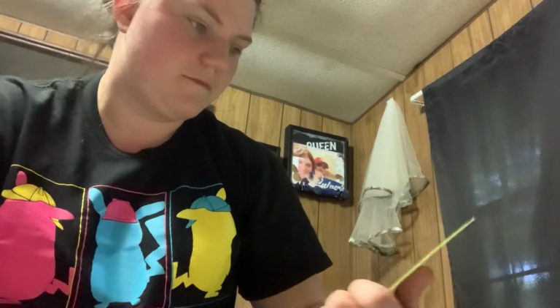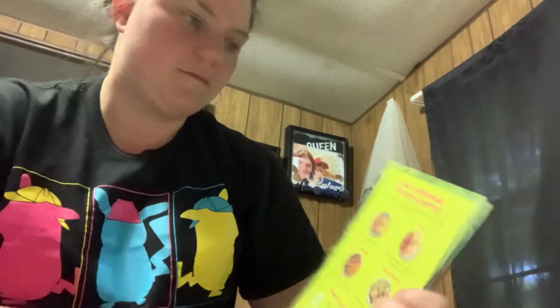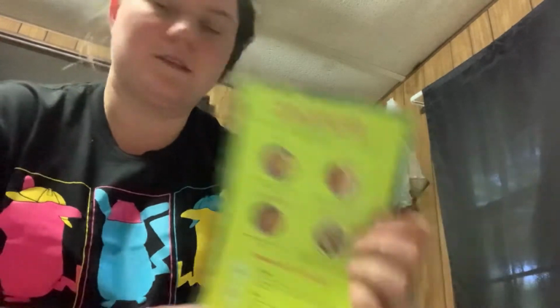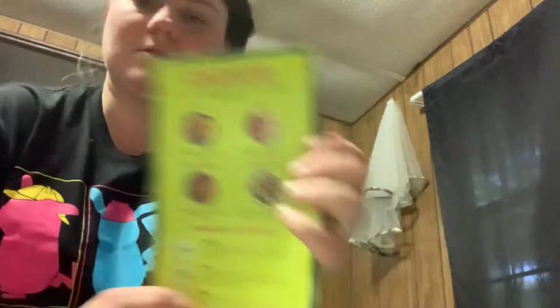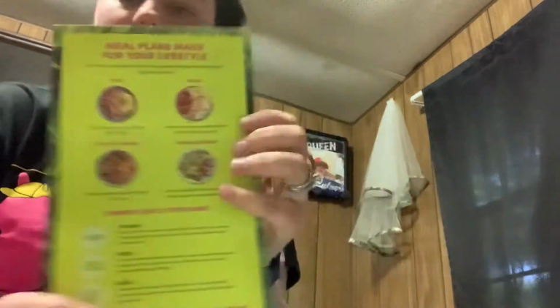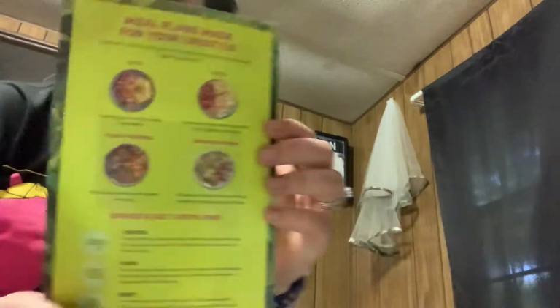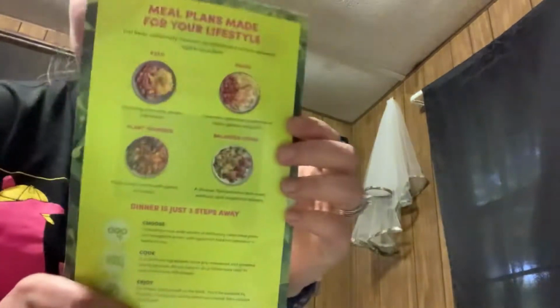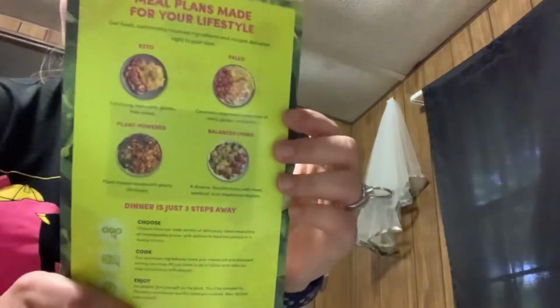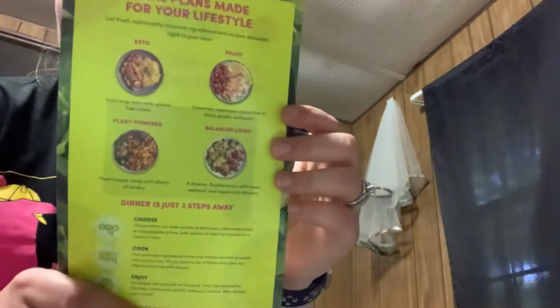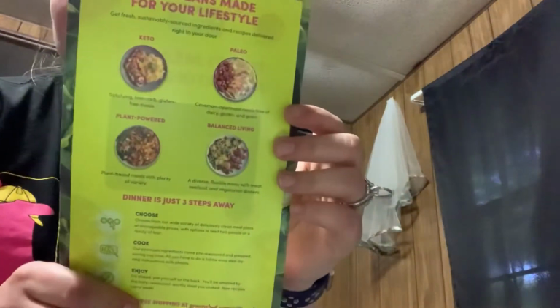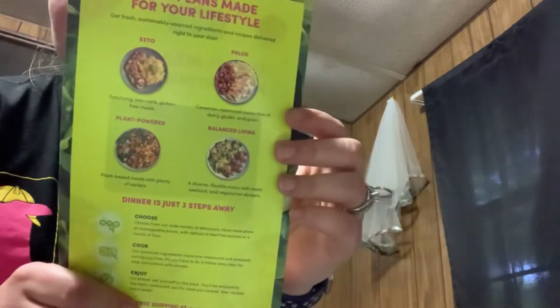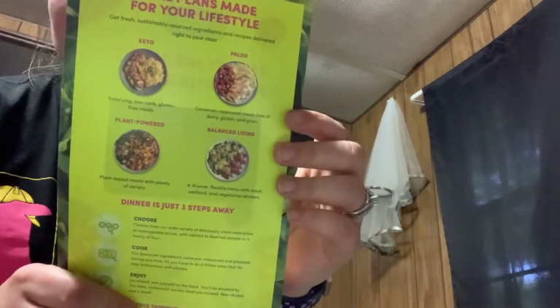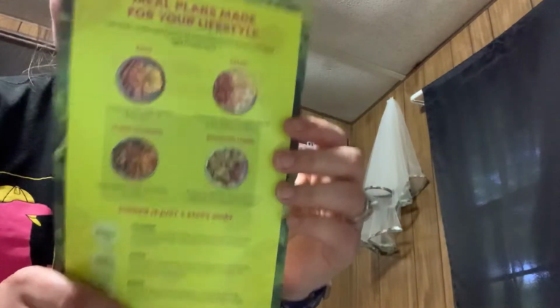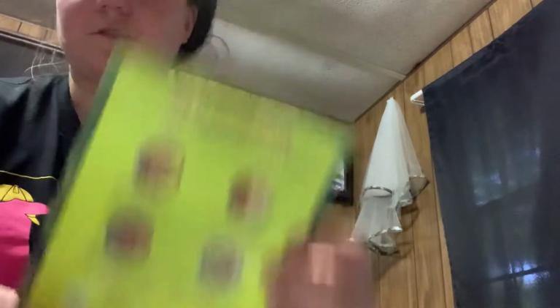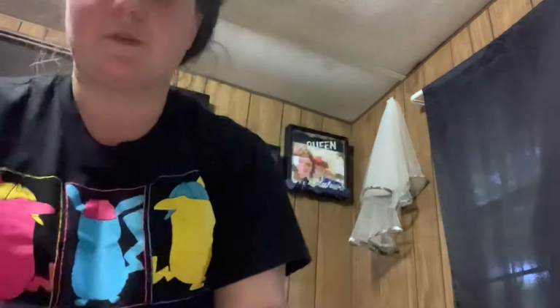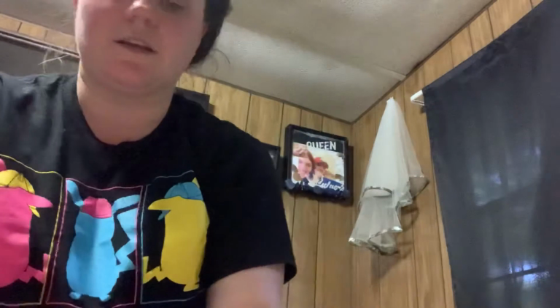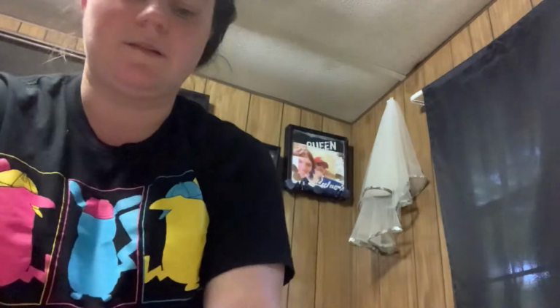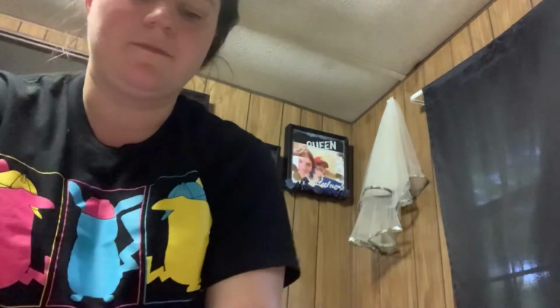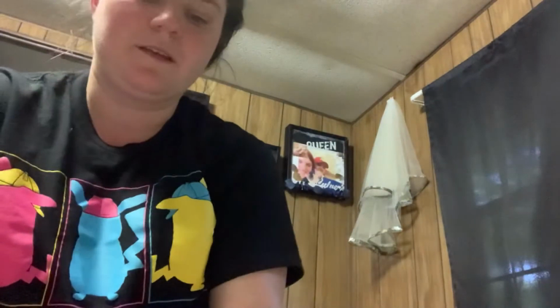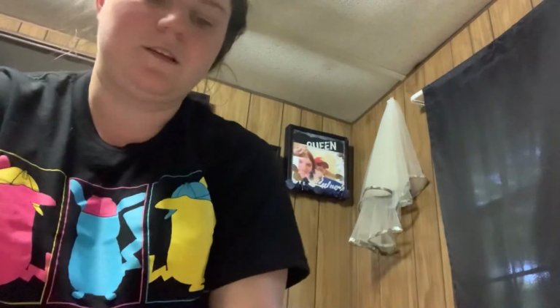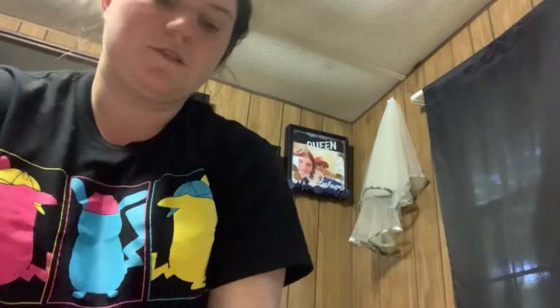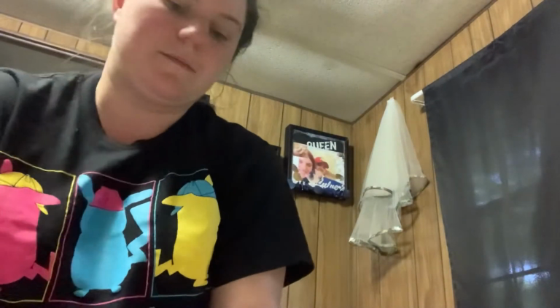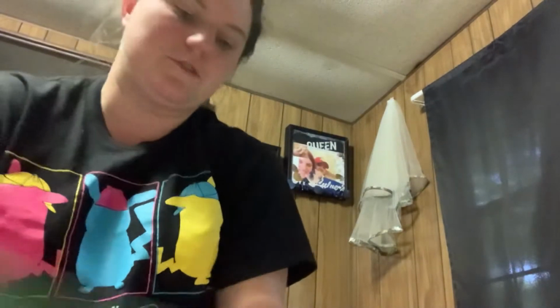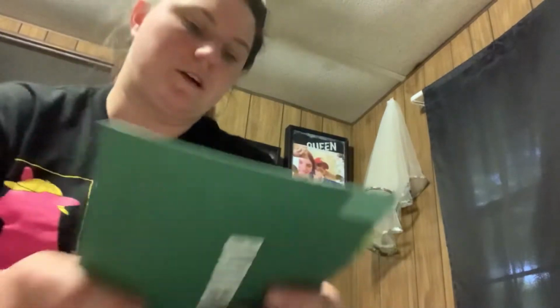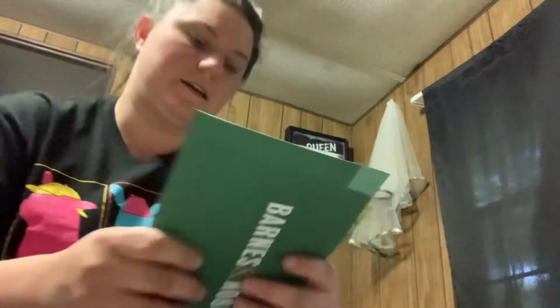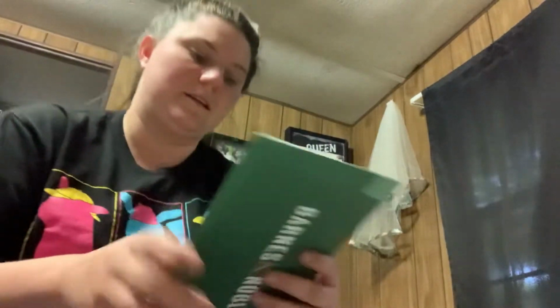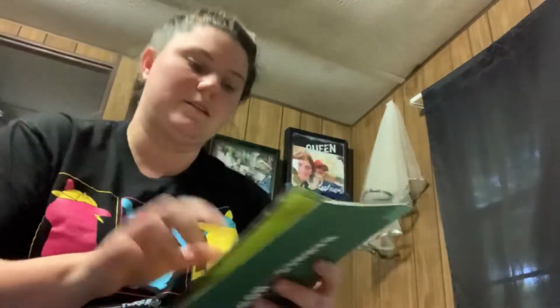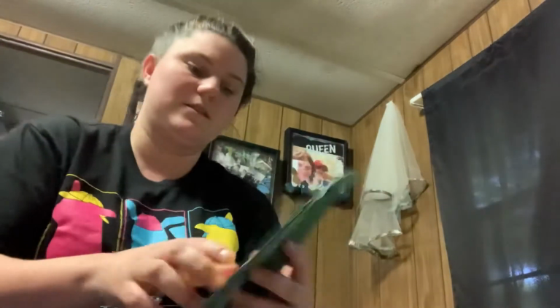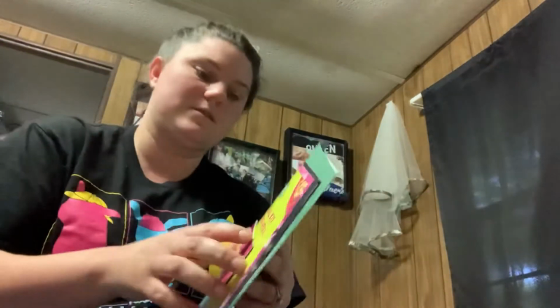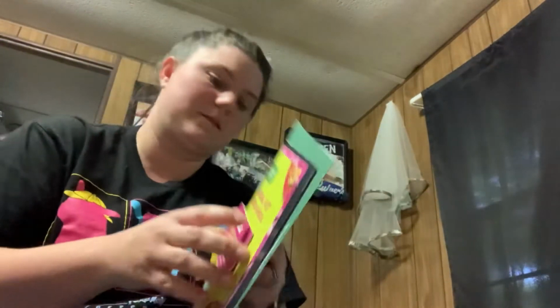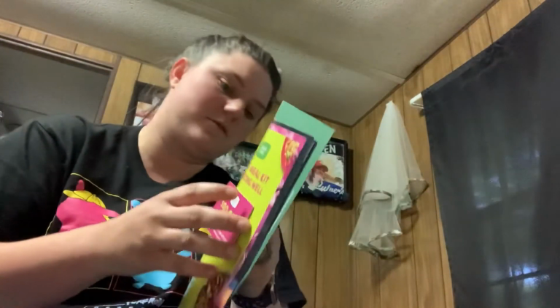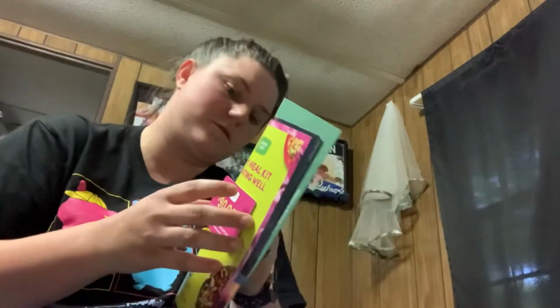This is what they look like — that looks pretty good. I'm going to try some of those.